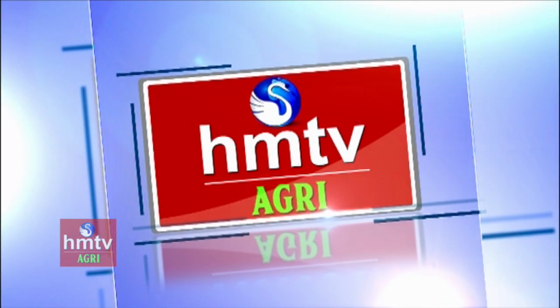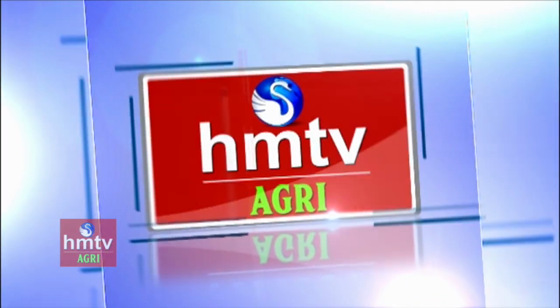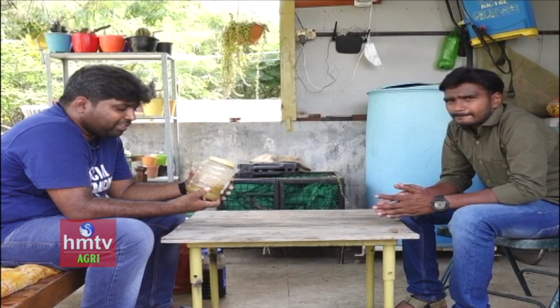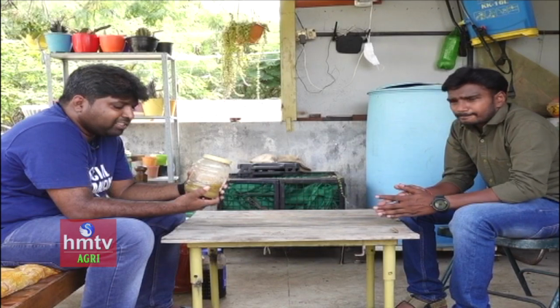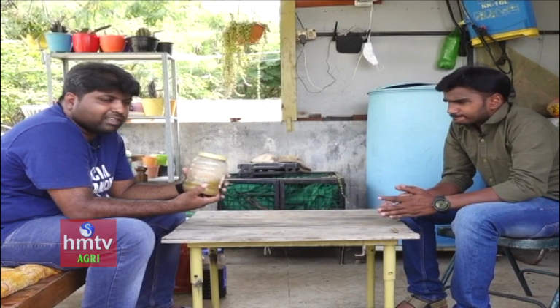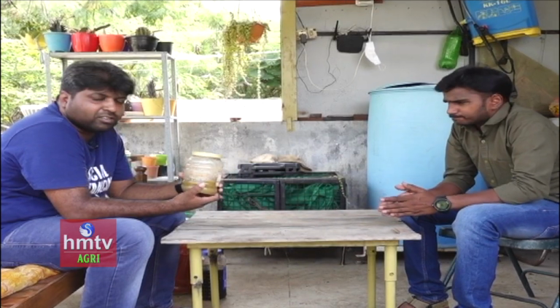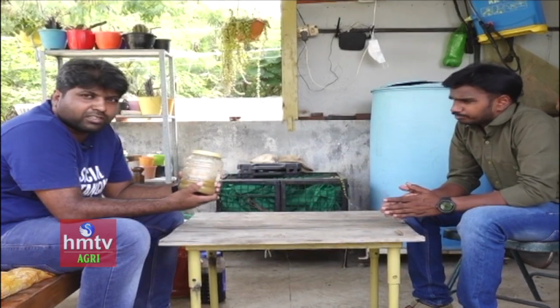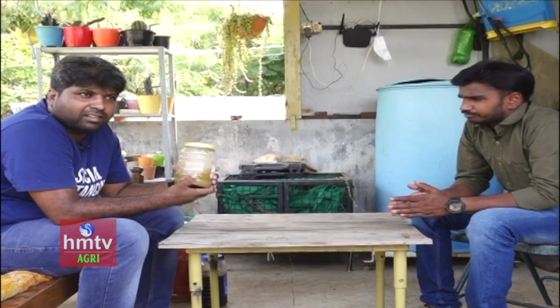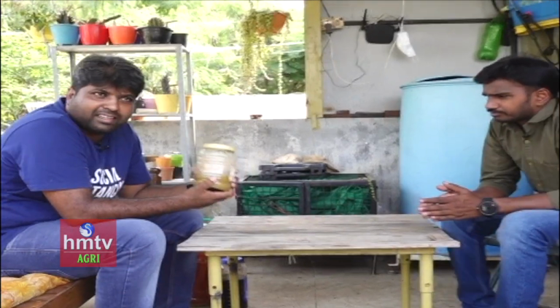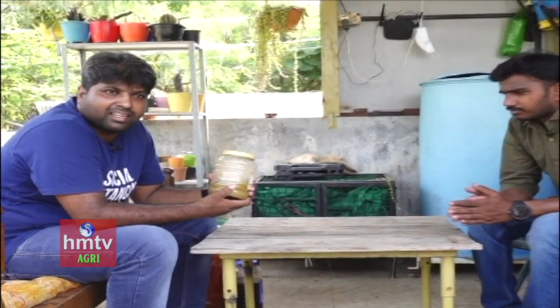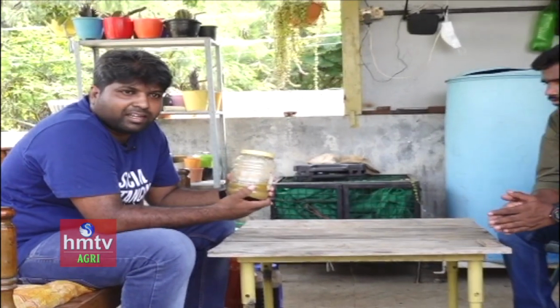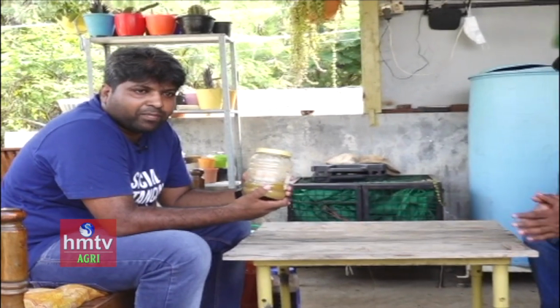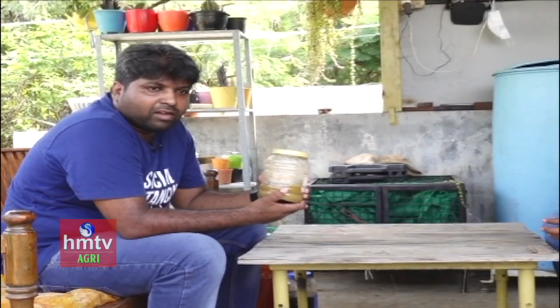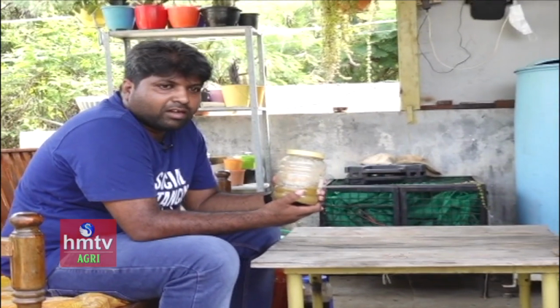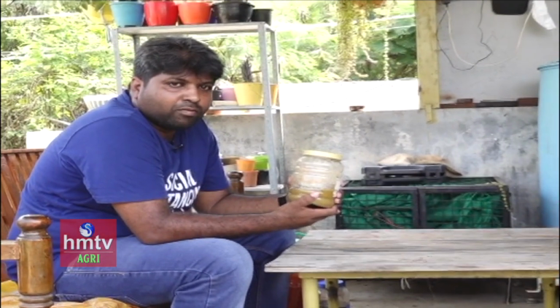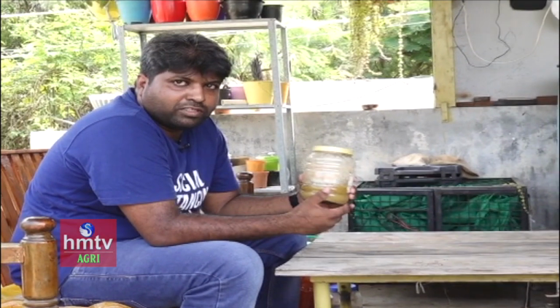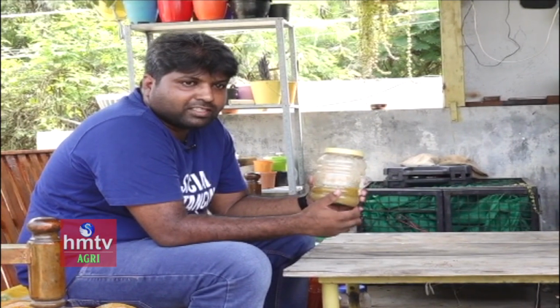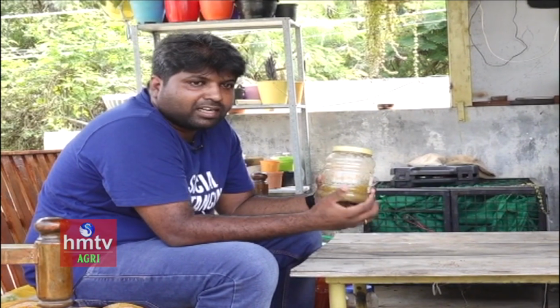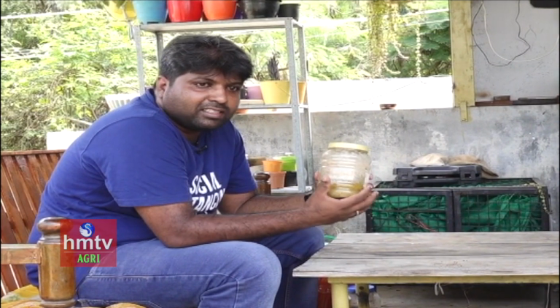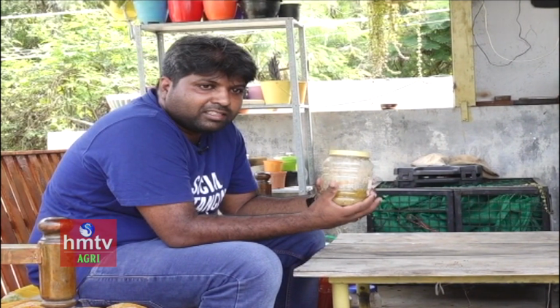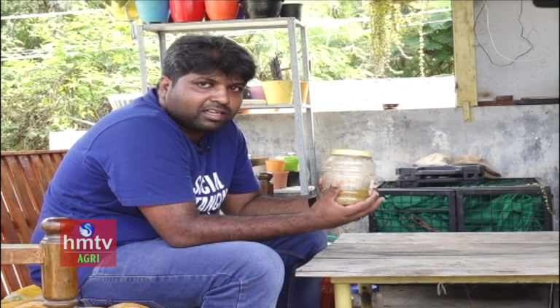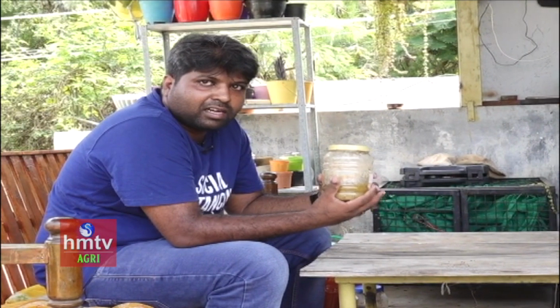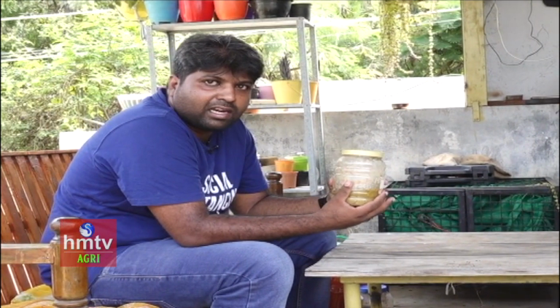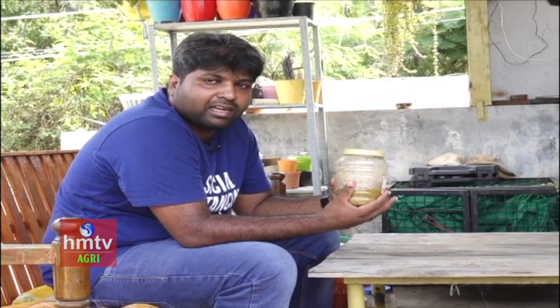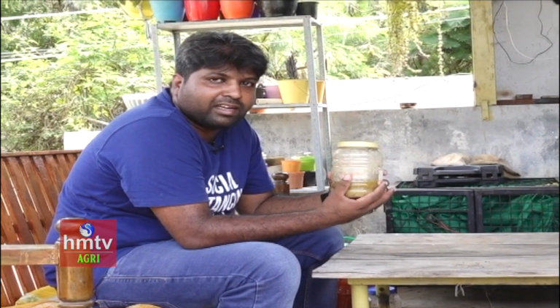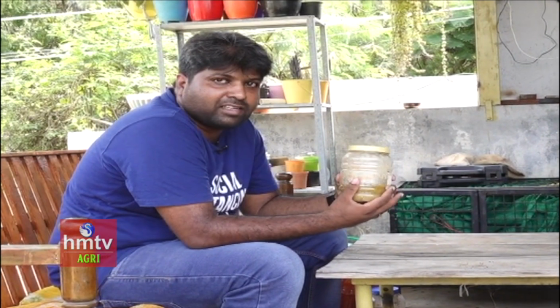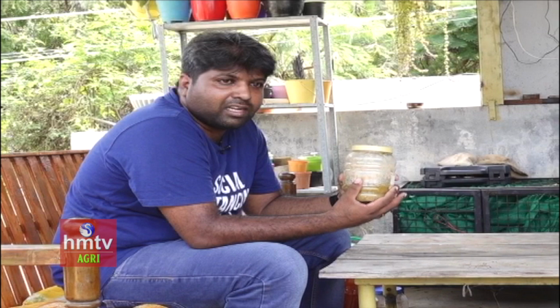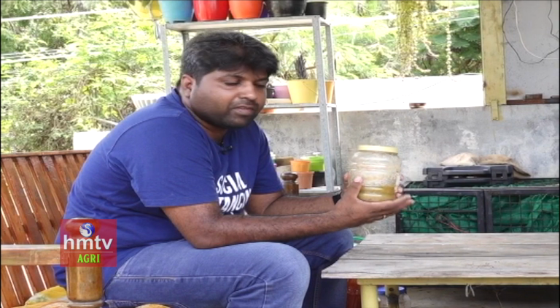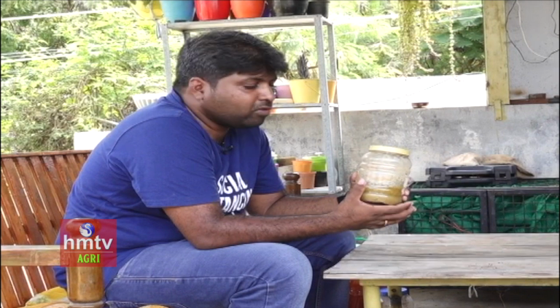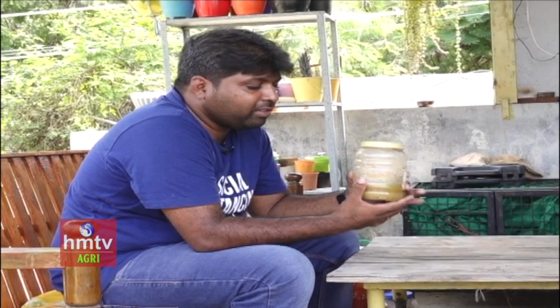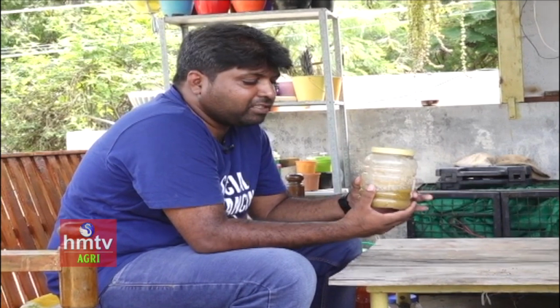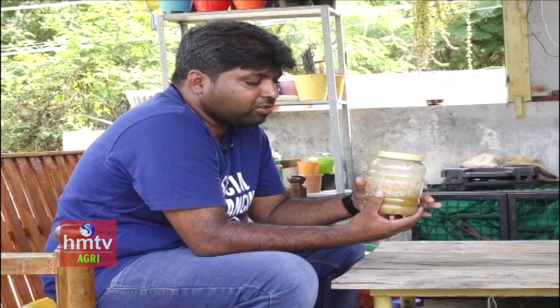This is a 3G solution. 3G means 3 G's — Ginger, Garlic, and Green Chilli. So this is a 3G solution.